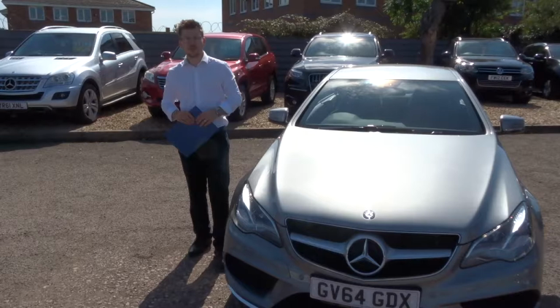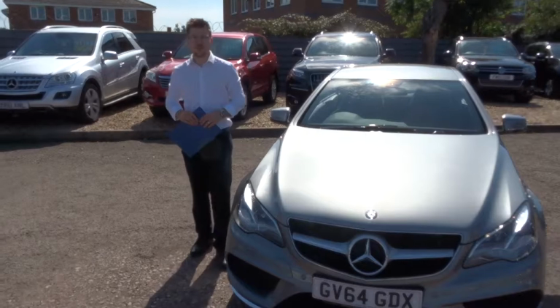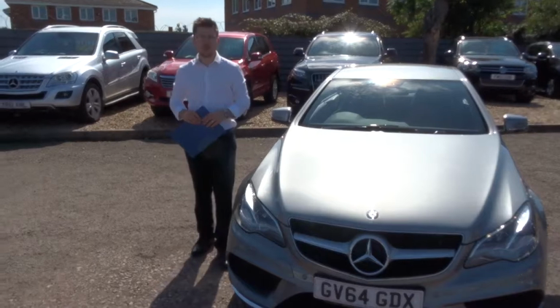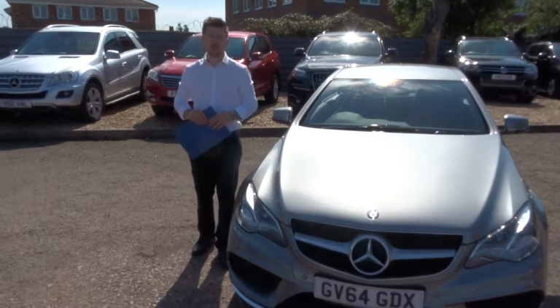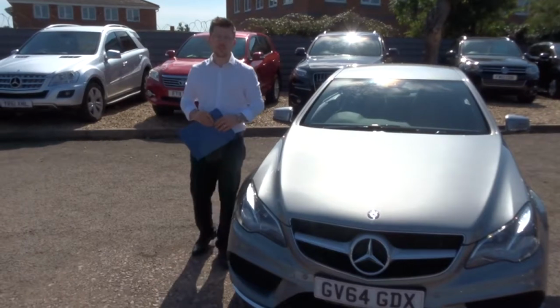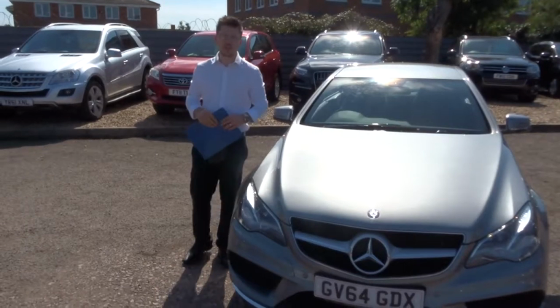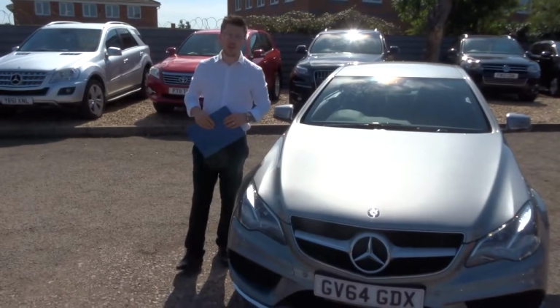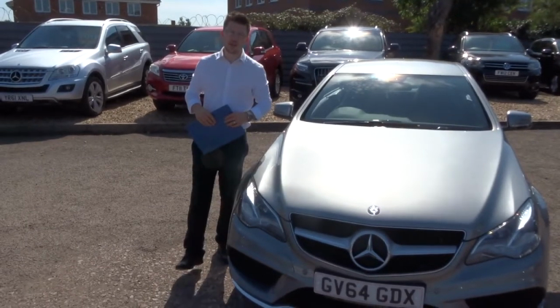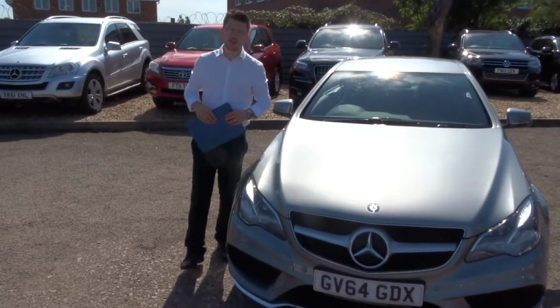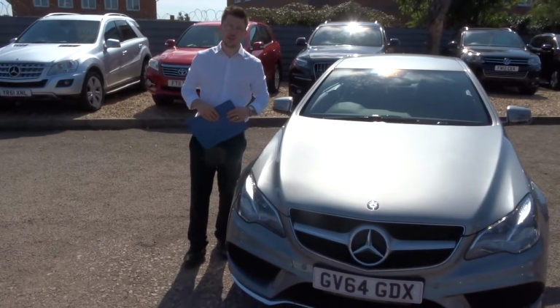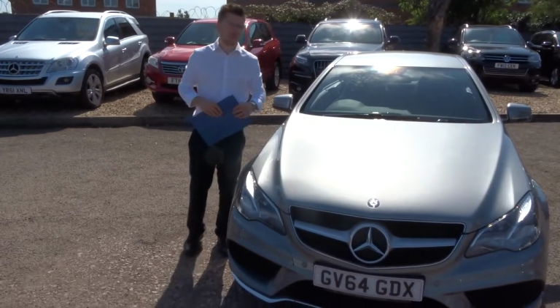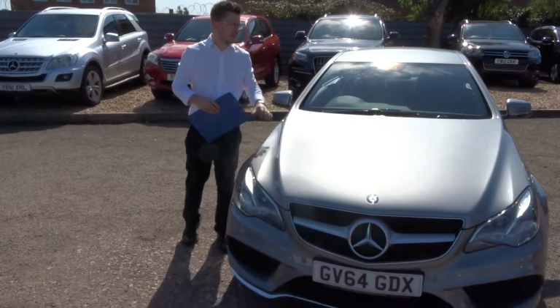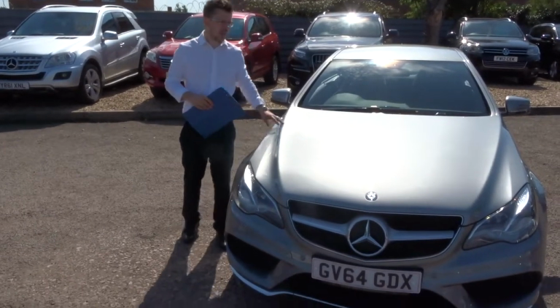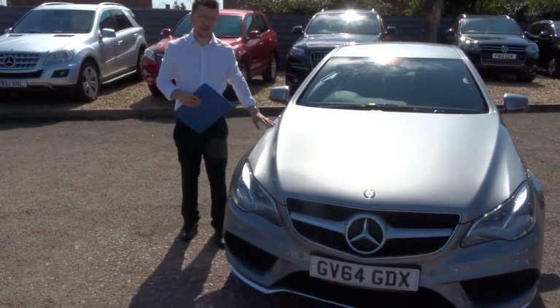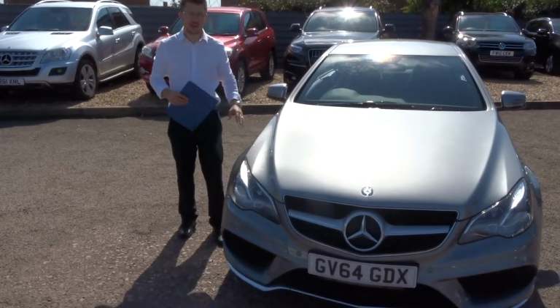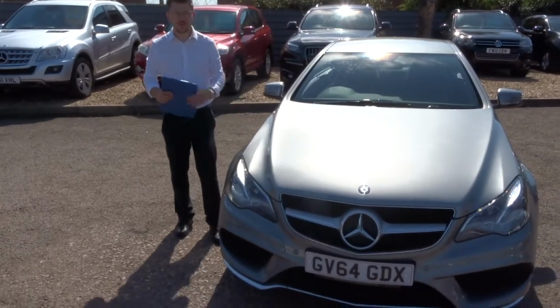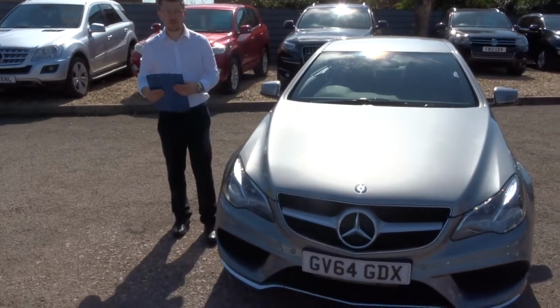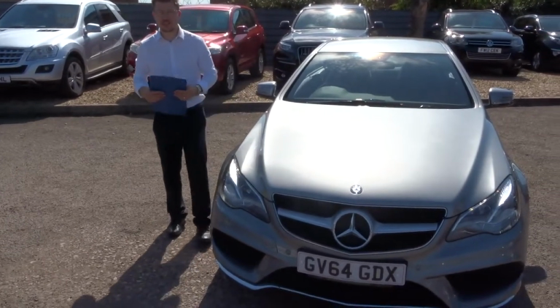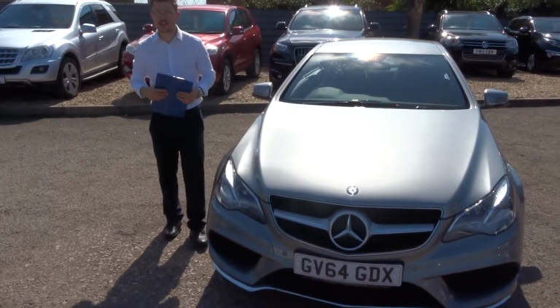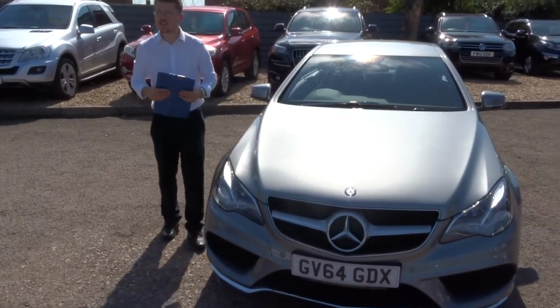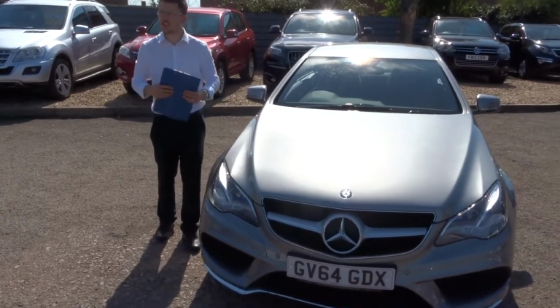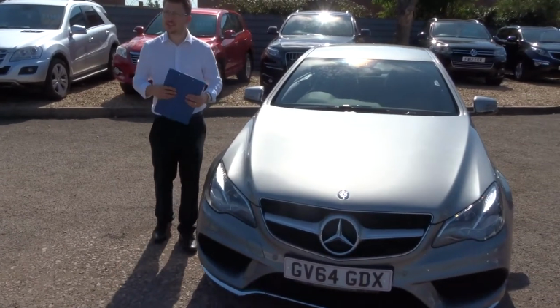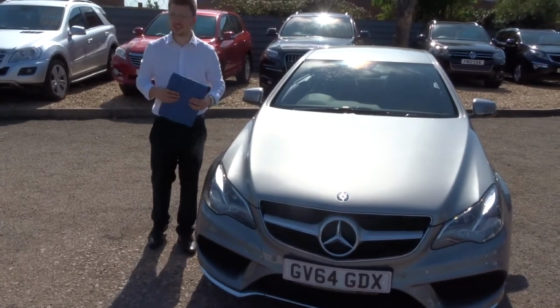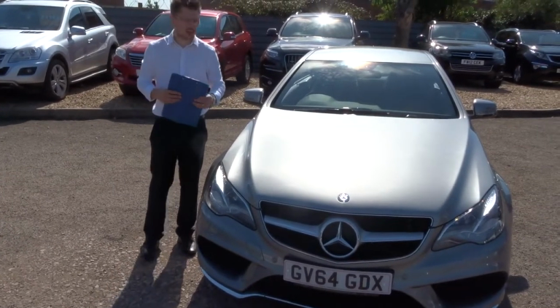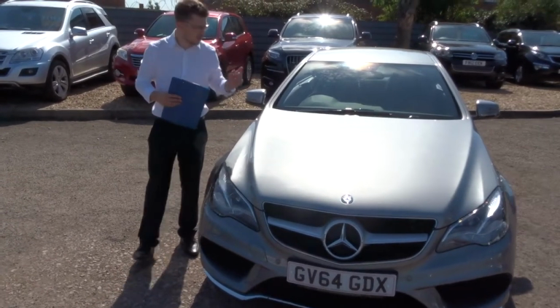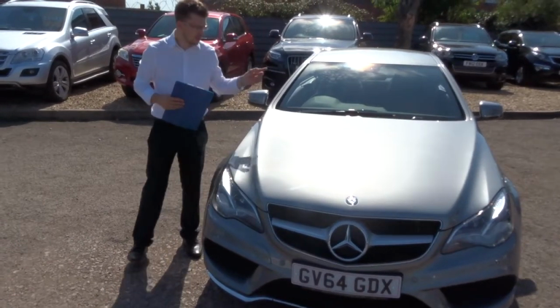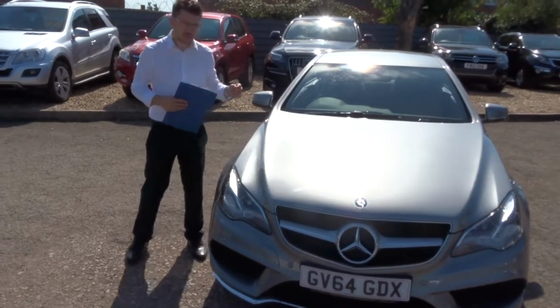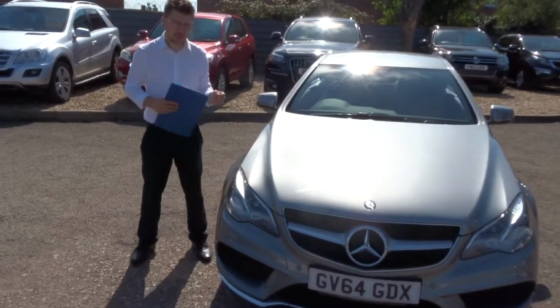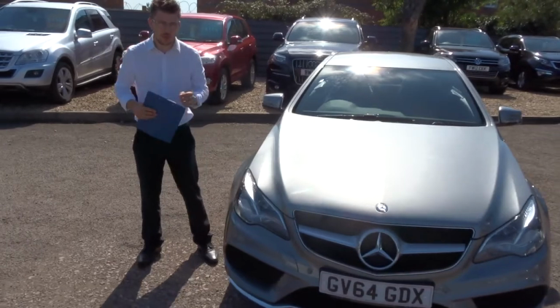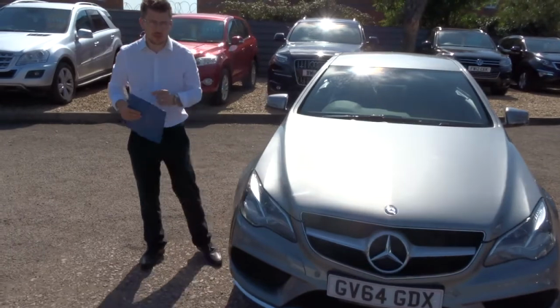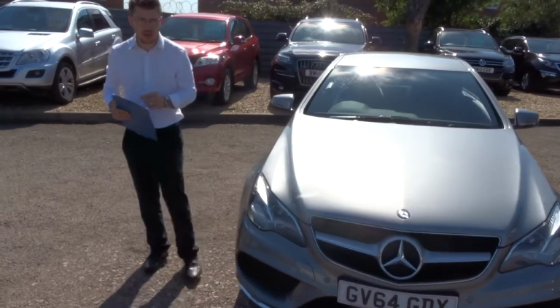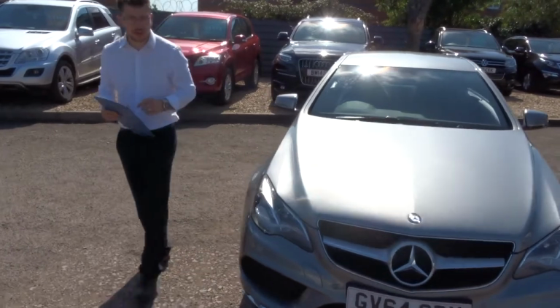Welcome to Country Car, my name's Tom. Here we have a lovely Mercedes E-Class in stock. Let's give you a walk around it.